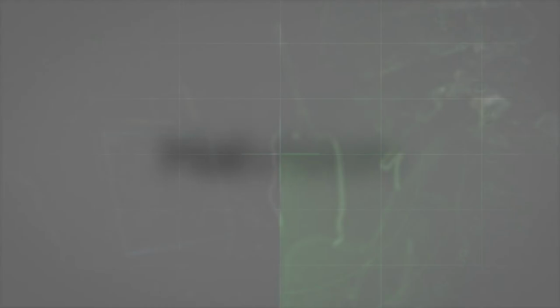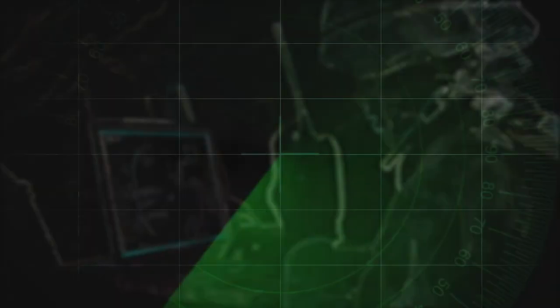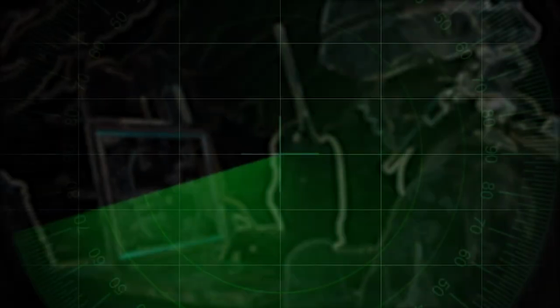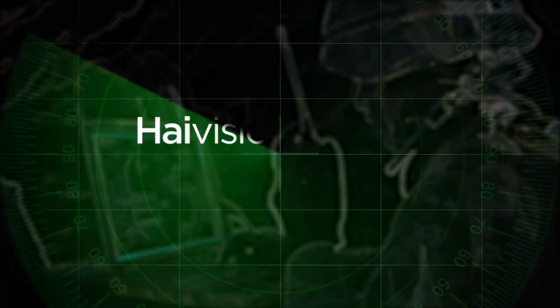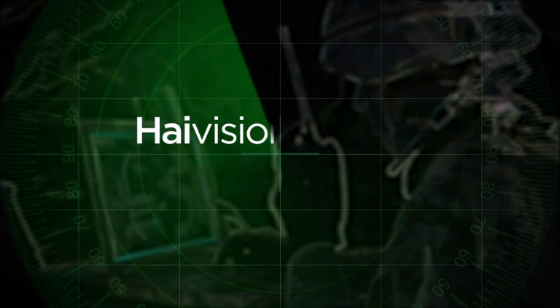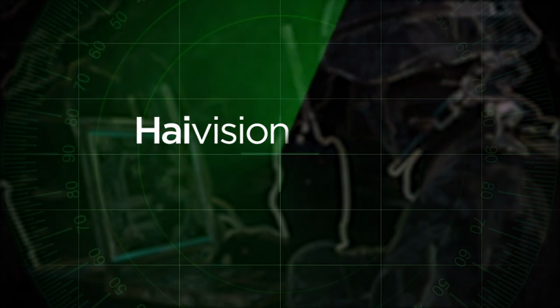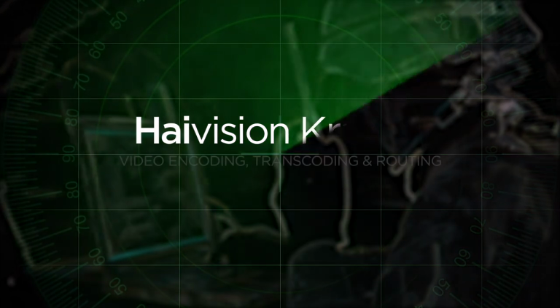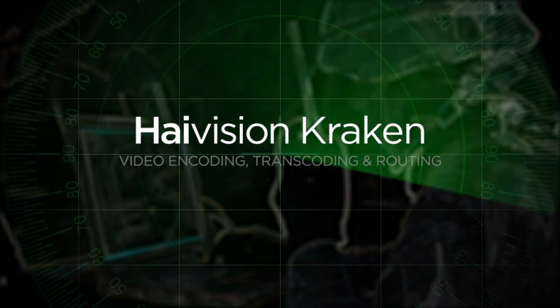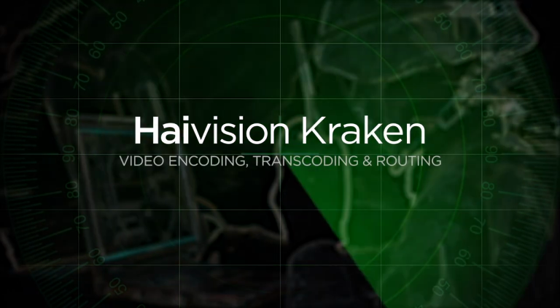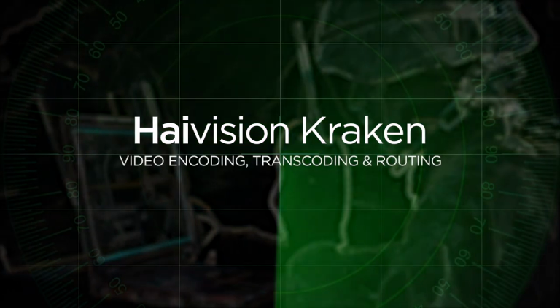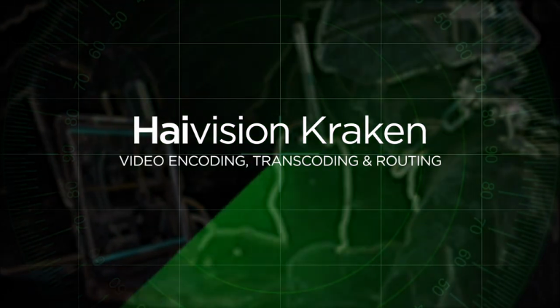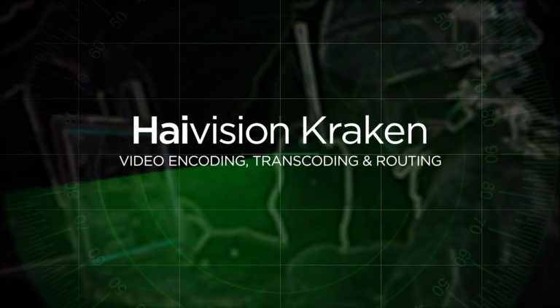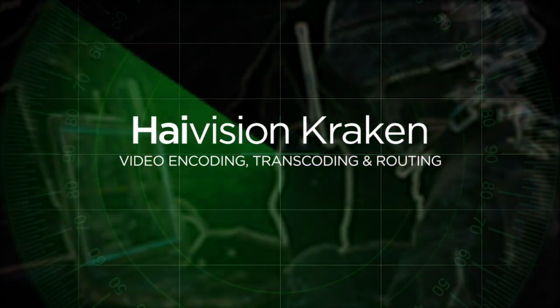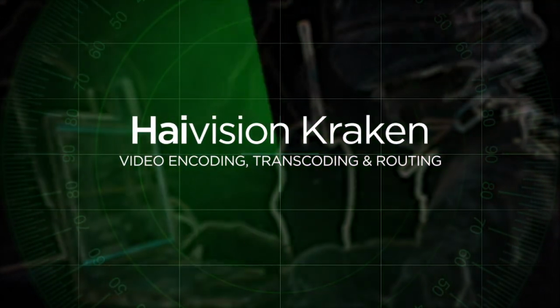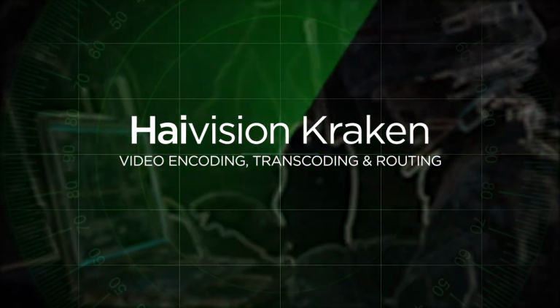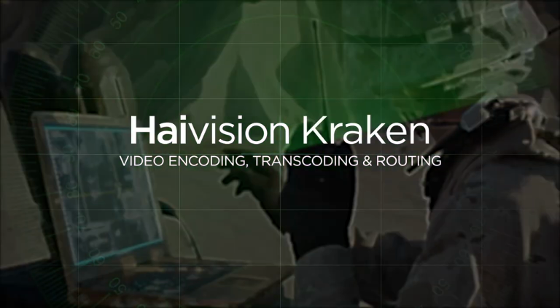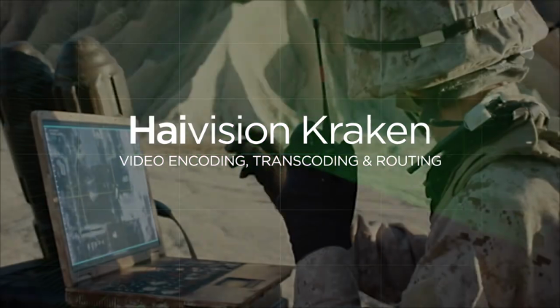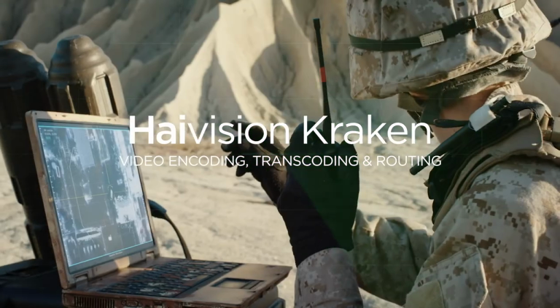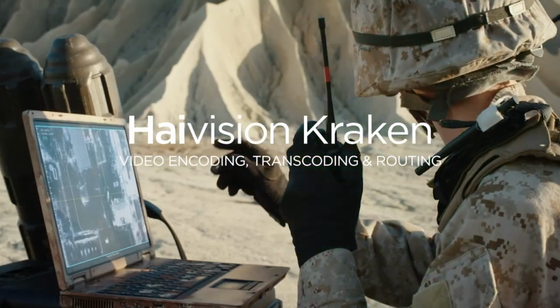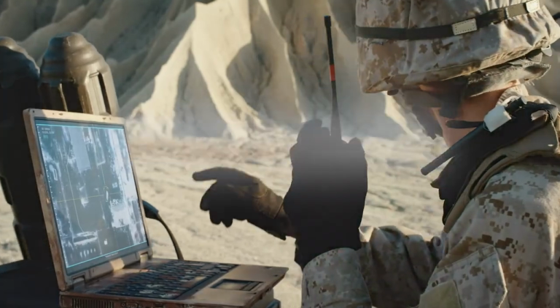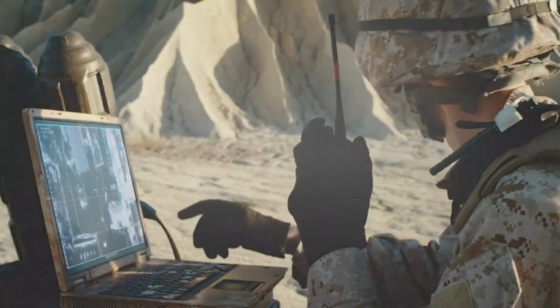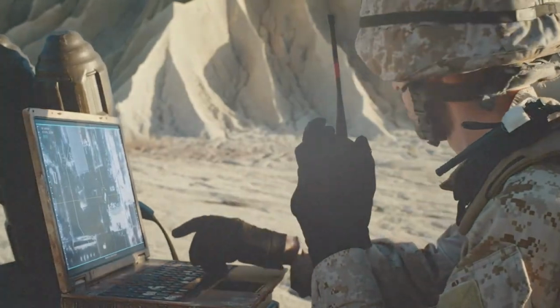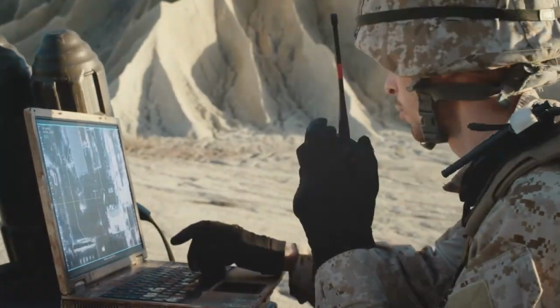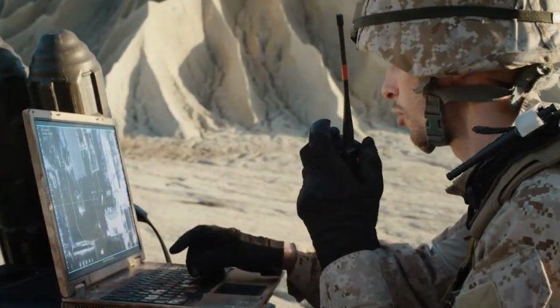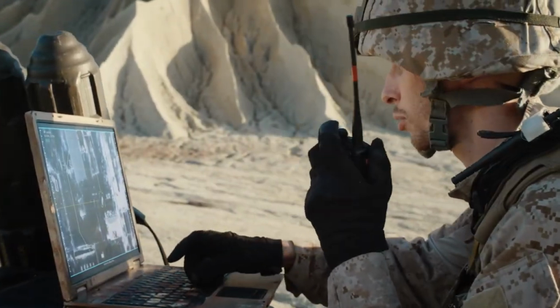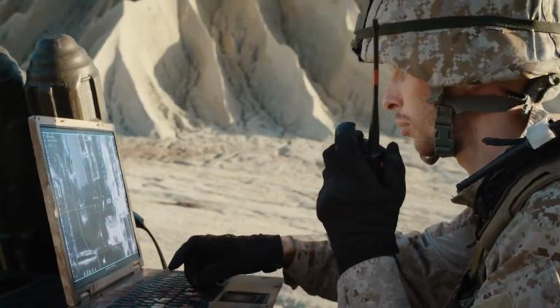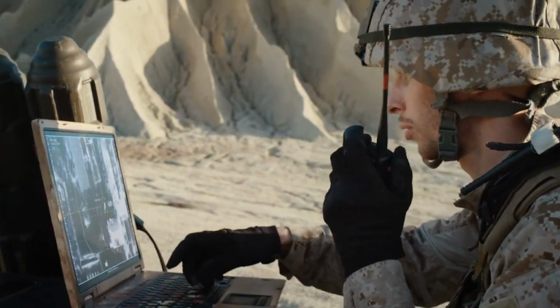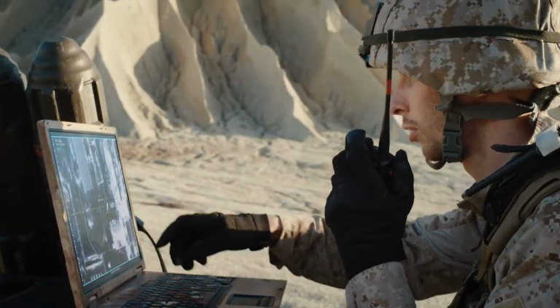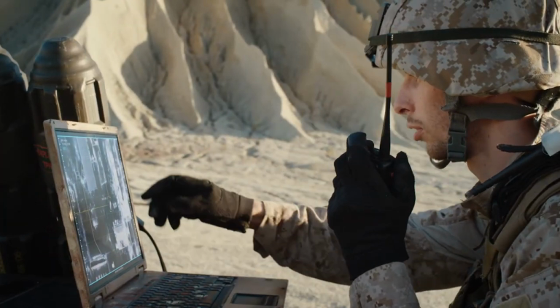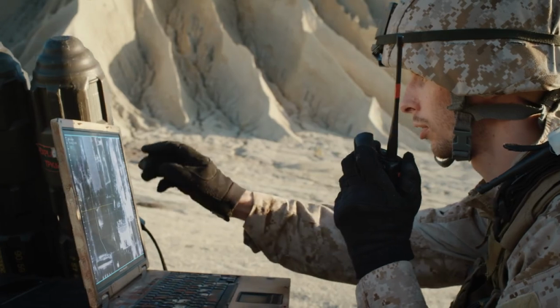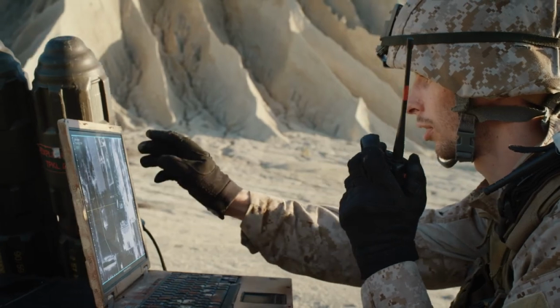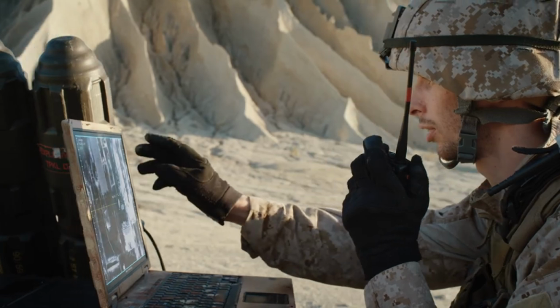Designed for mission-critical applications, HiVision Kraken is a software-based video transport solution for real-time encoding and transcoding.